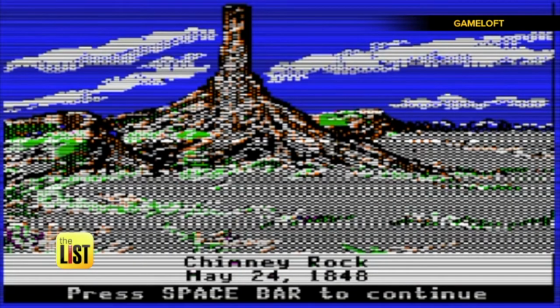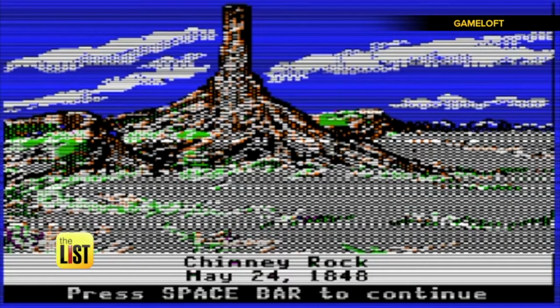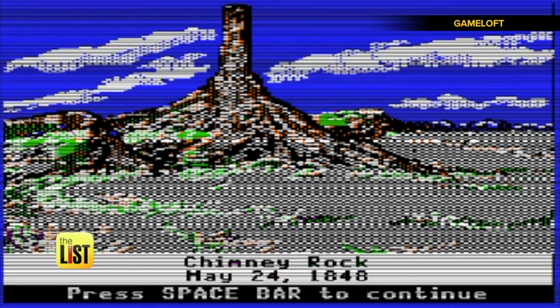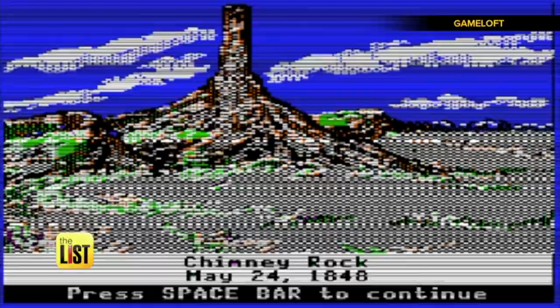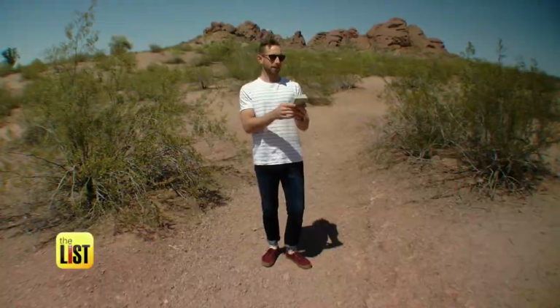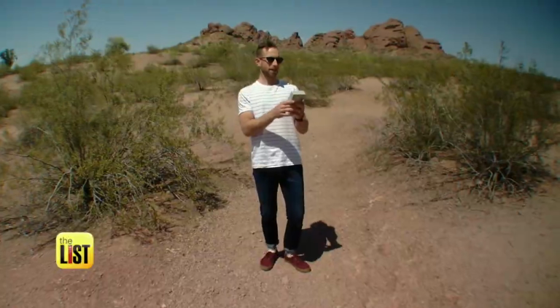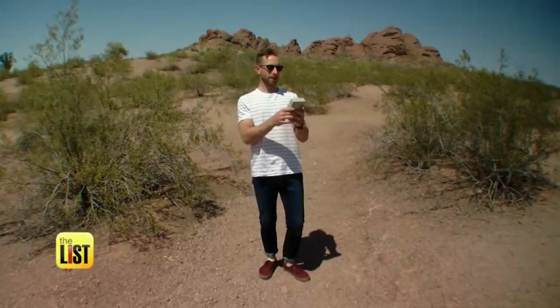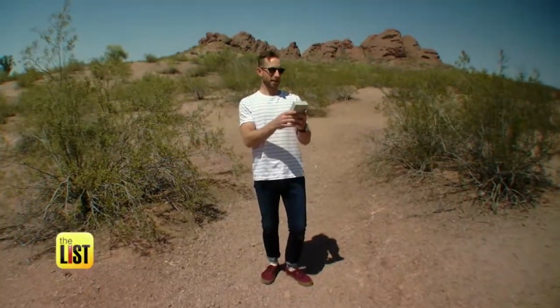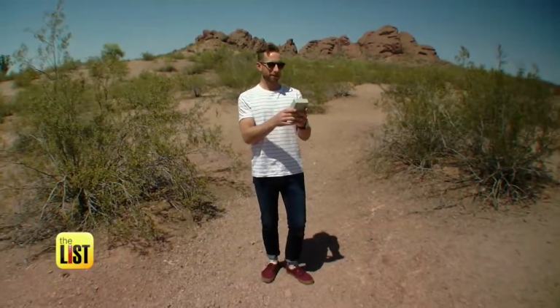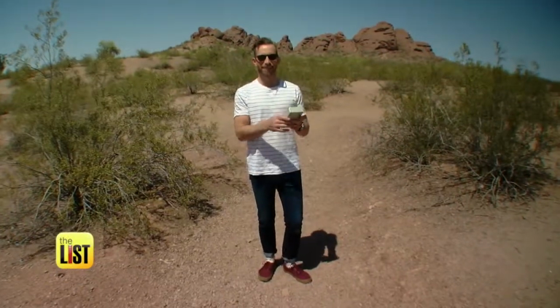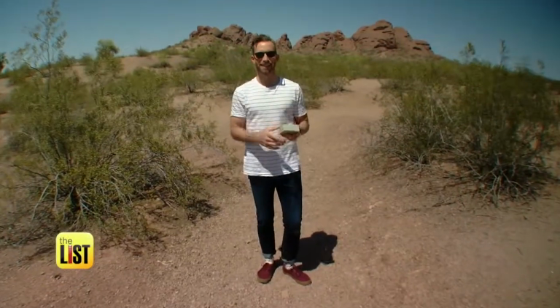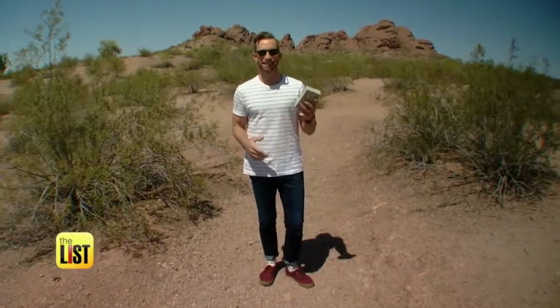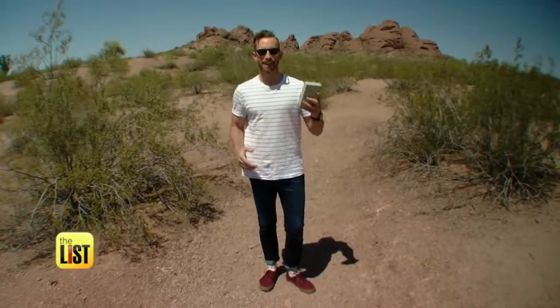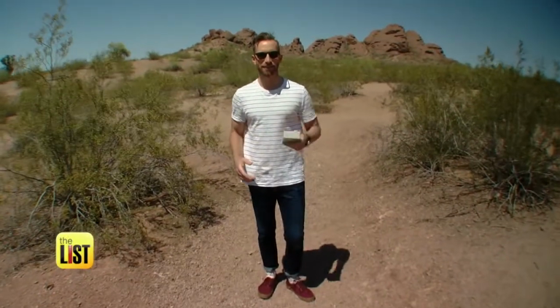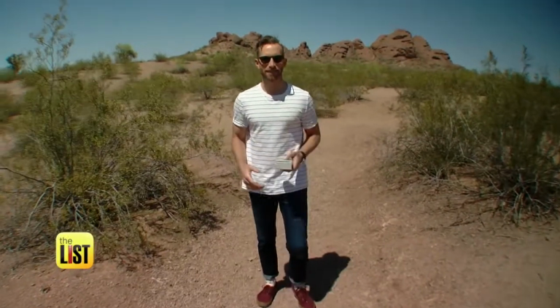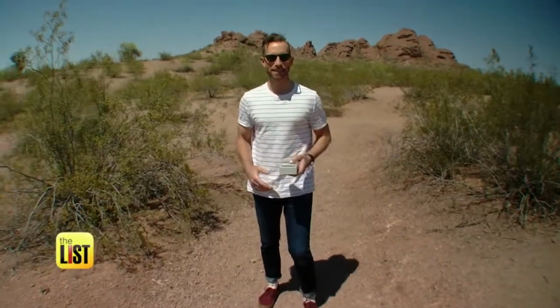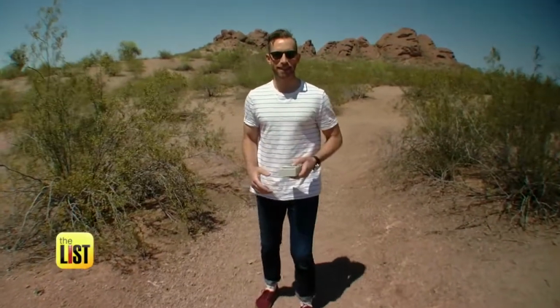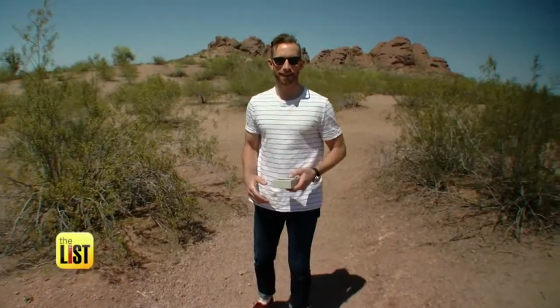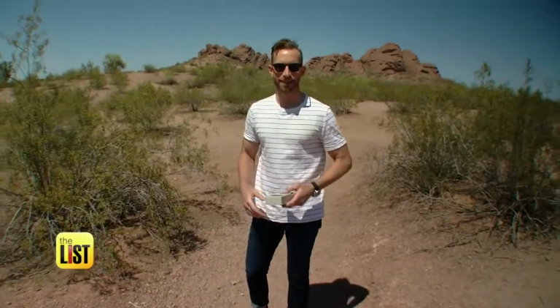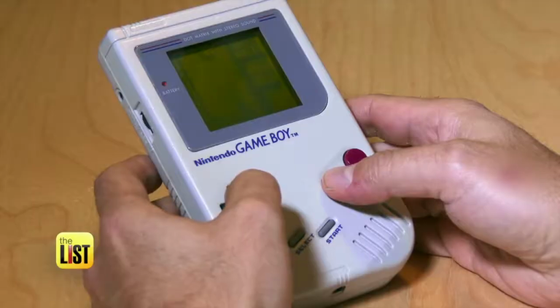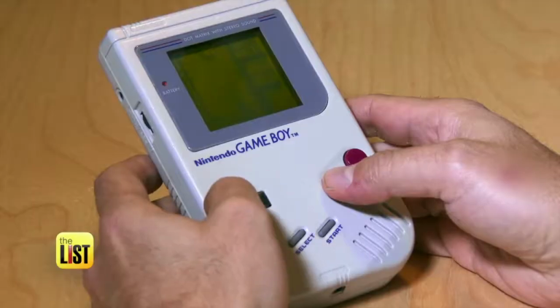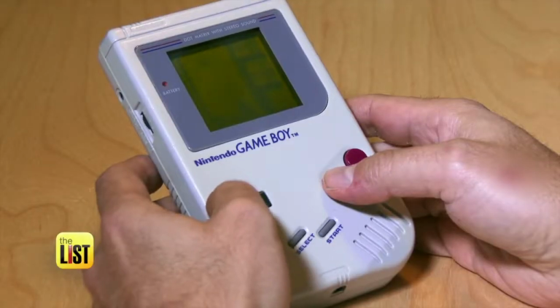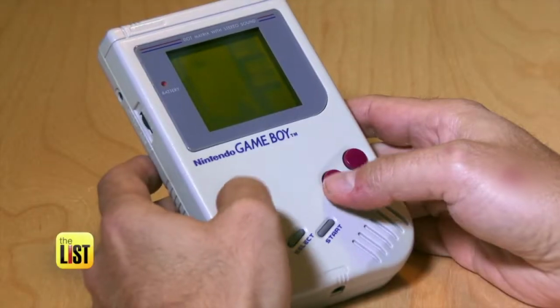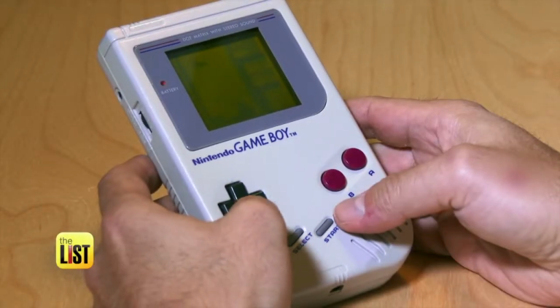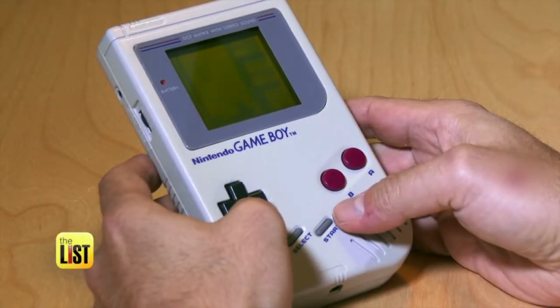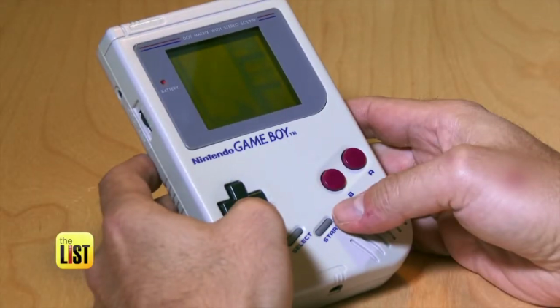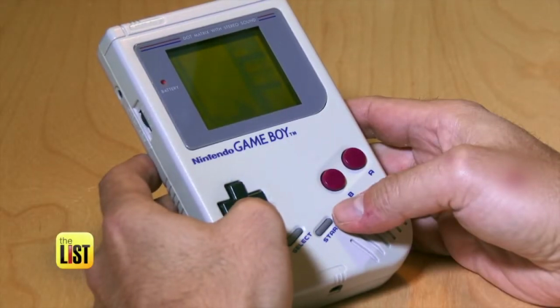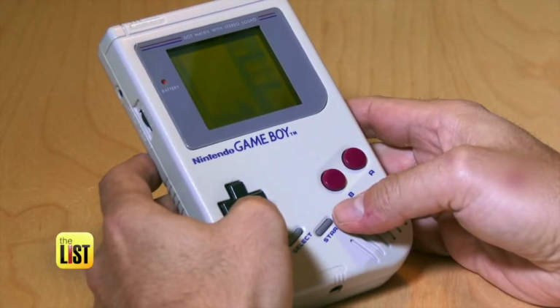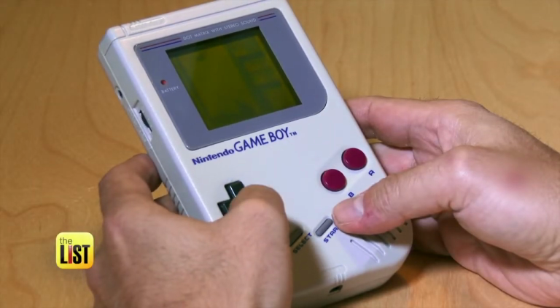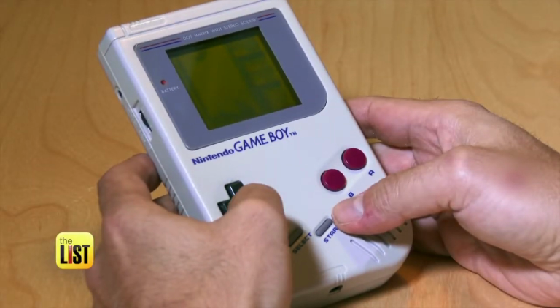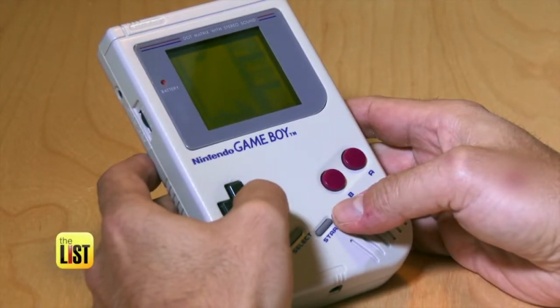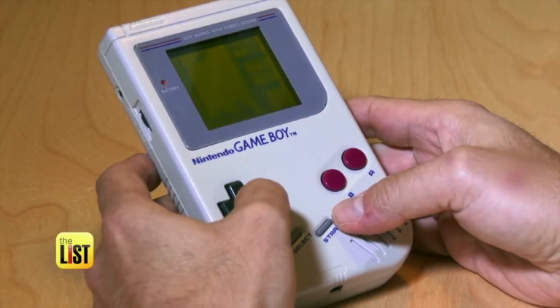From old-school Nintendo to the Oregon Trail — "I just died of dysentery" — retro handhelds are on the breakdown.